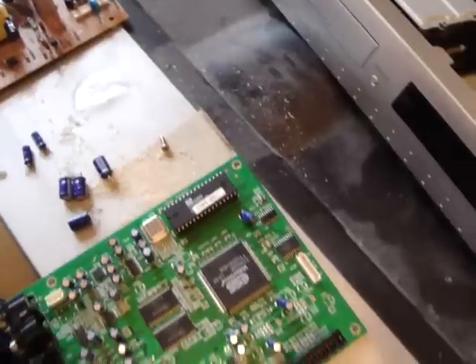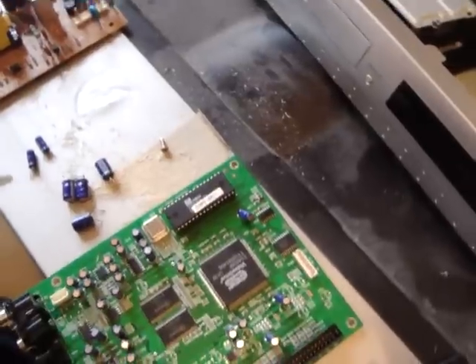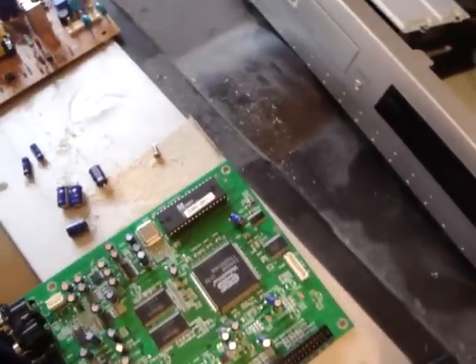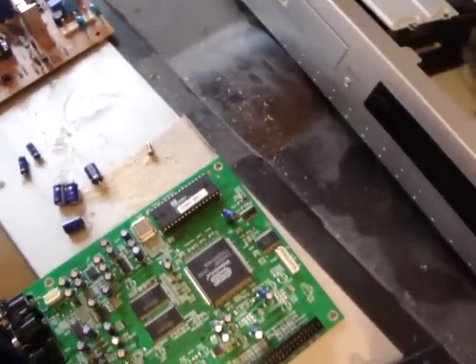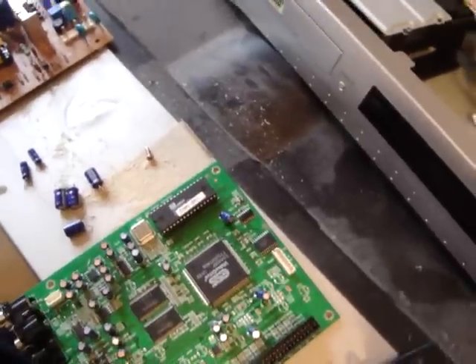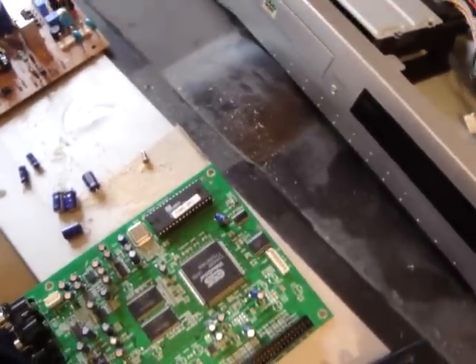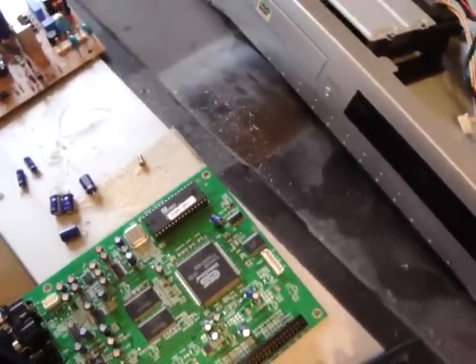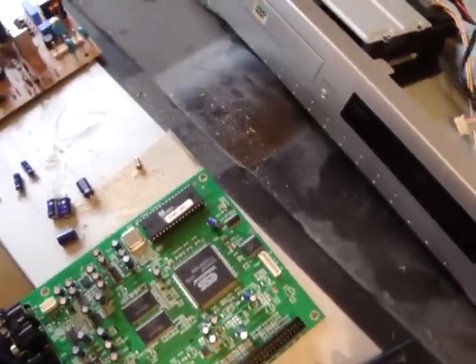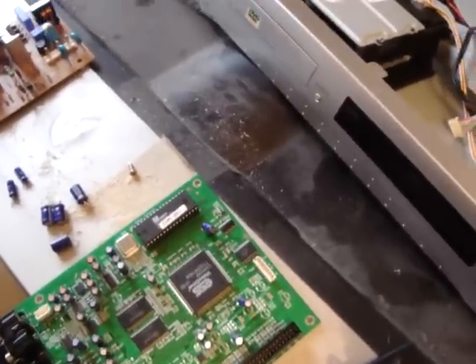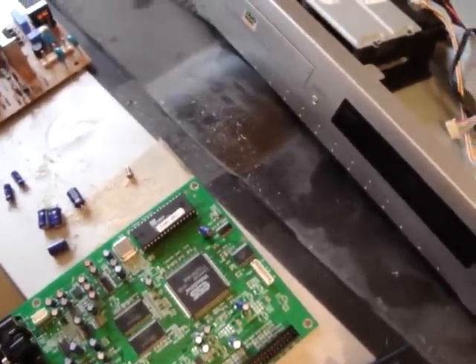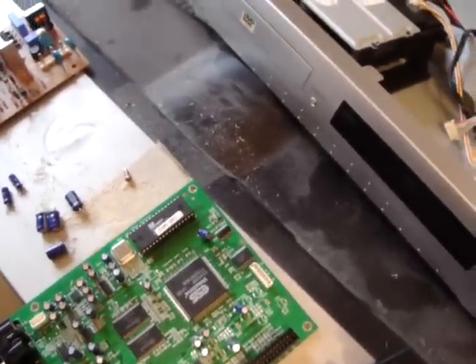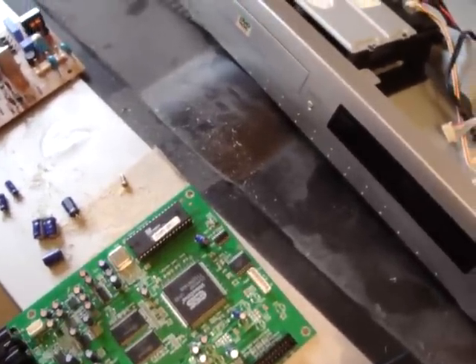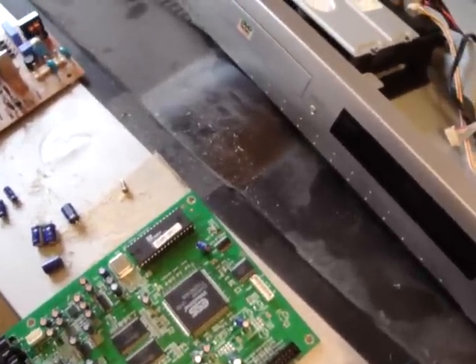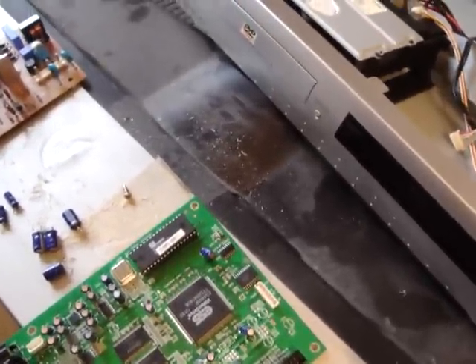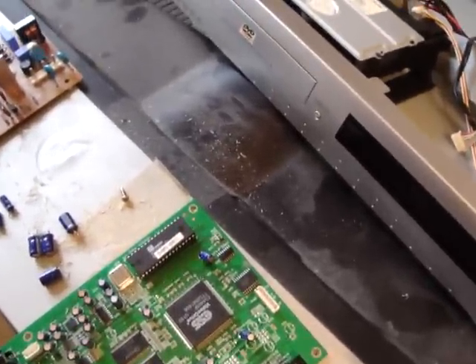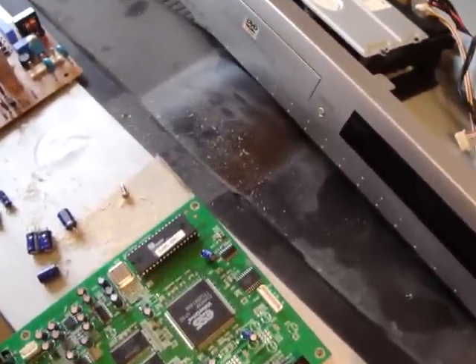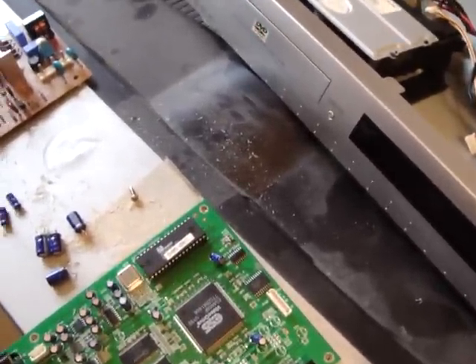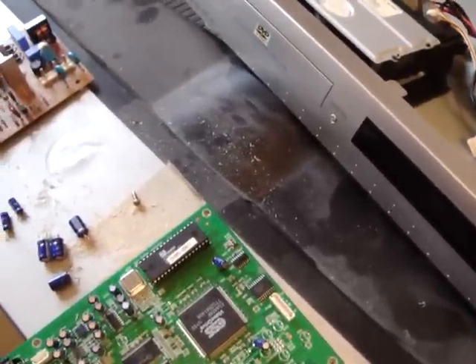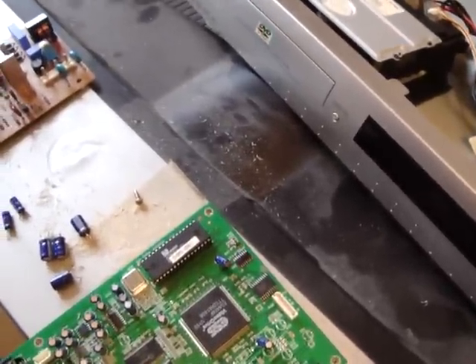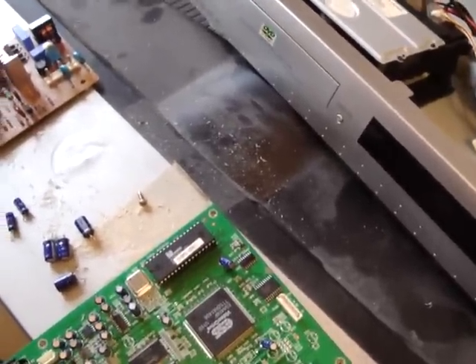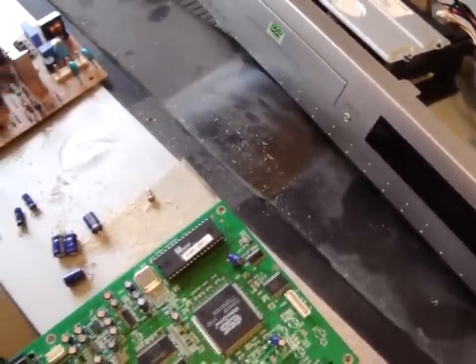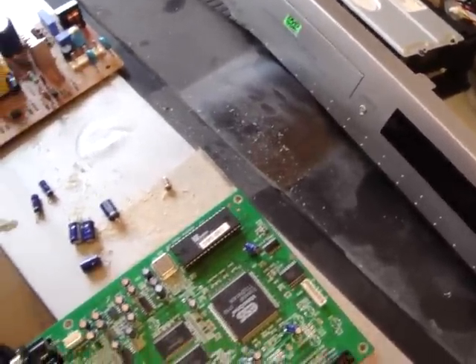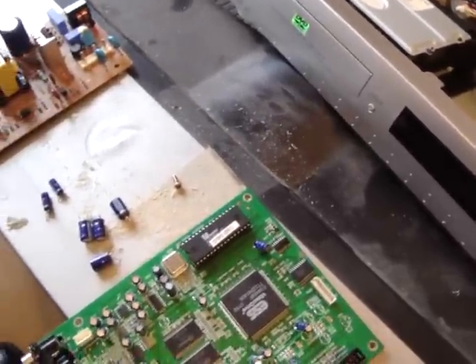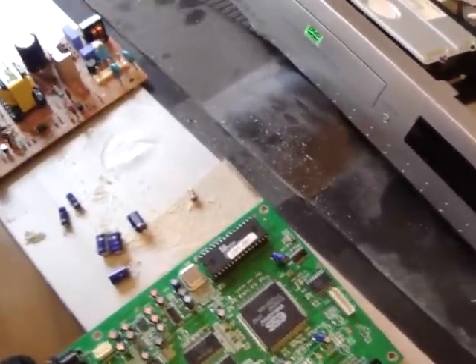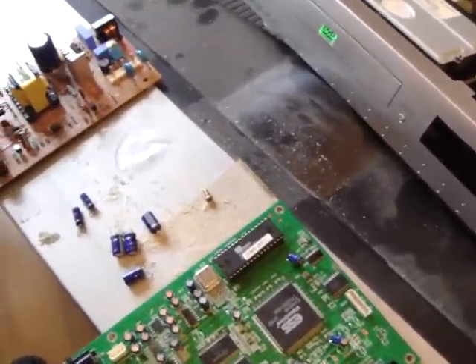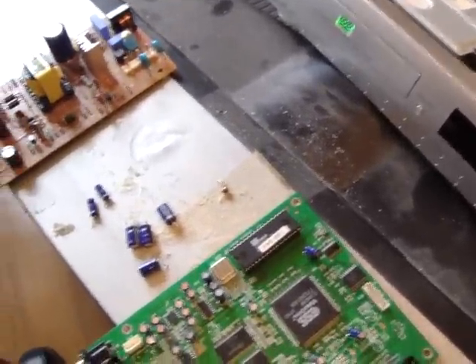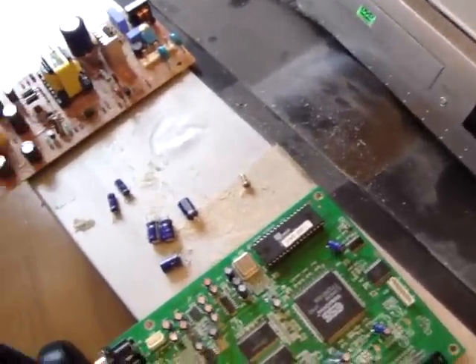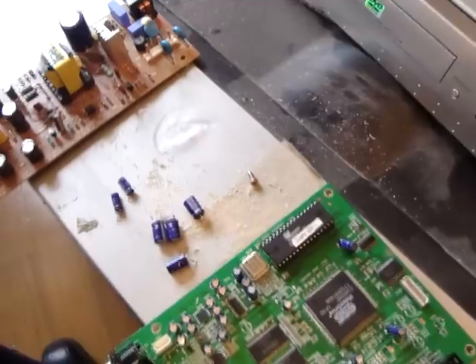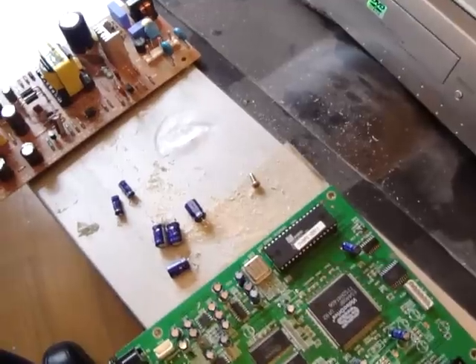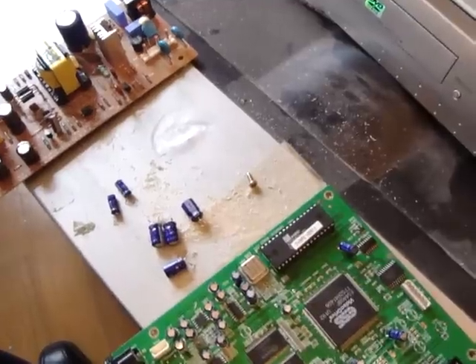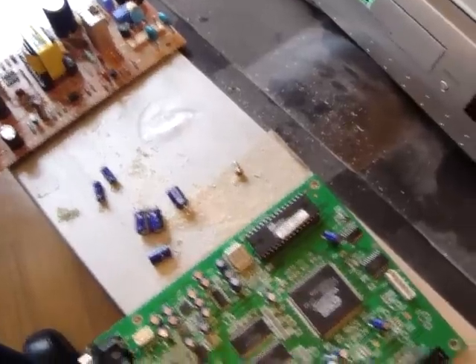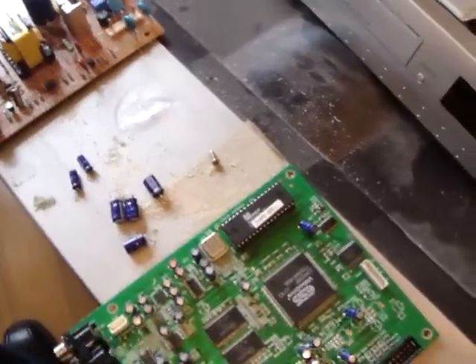I just wanted to give you some information on how to get useful components from old broken-down or no-longer-in-use electronics, and be on your way to fixing up those game machines you love to play — or any kind of electronics you're trying to repair. Get them up and going again. That's about all for me for right now. As always, I'll put up another video here soon, so thanks for watching.